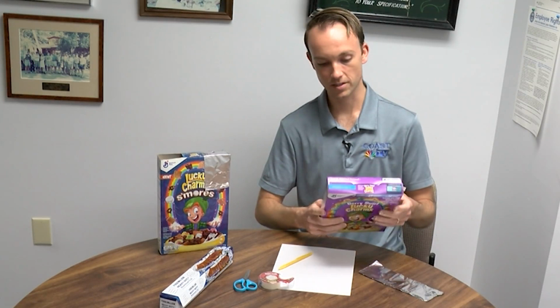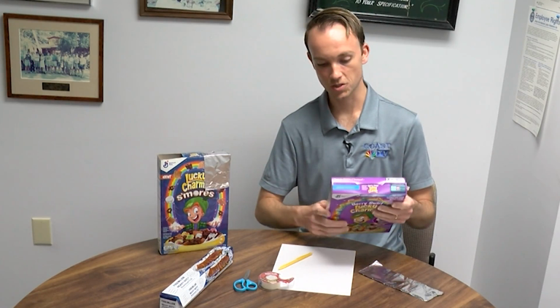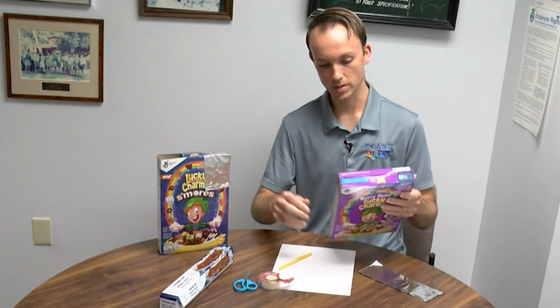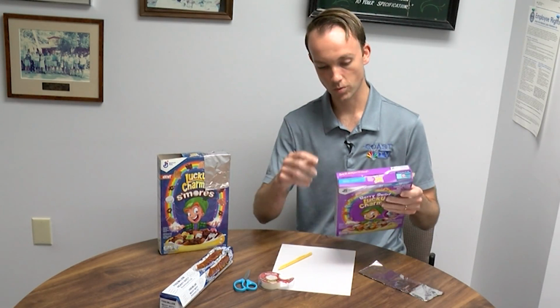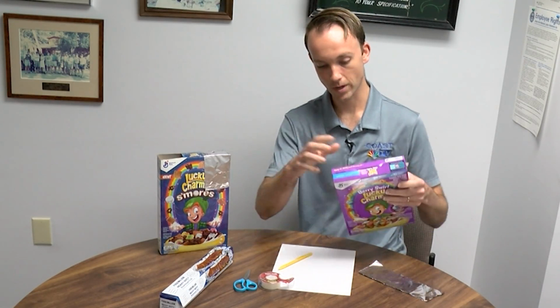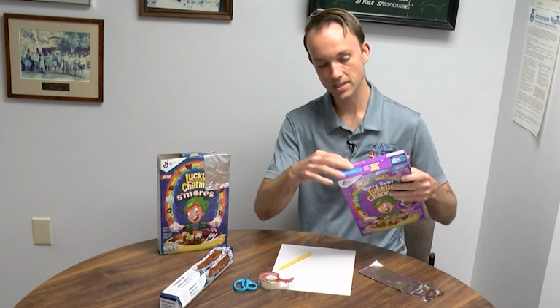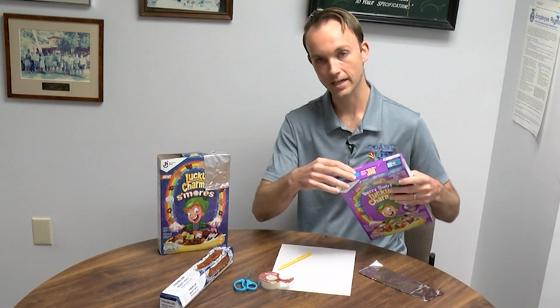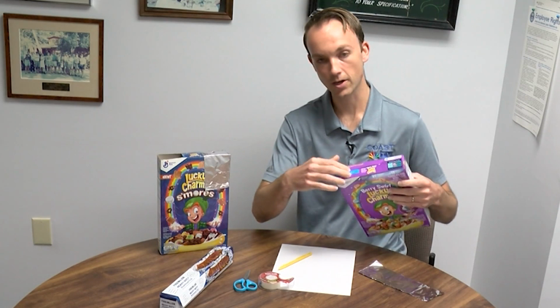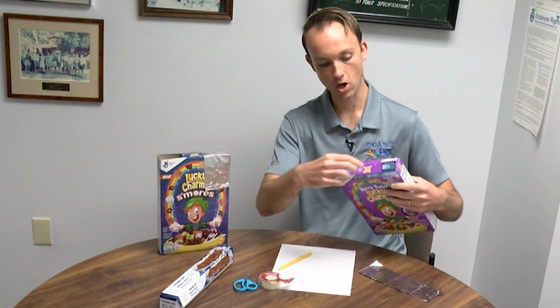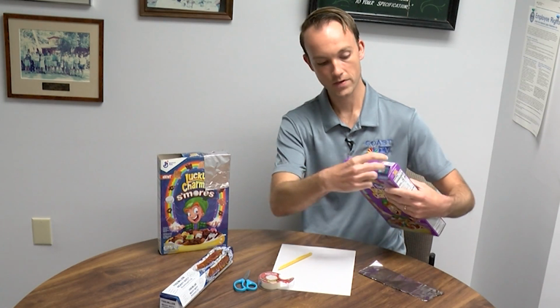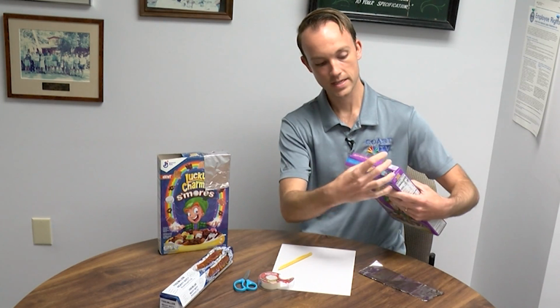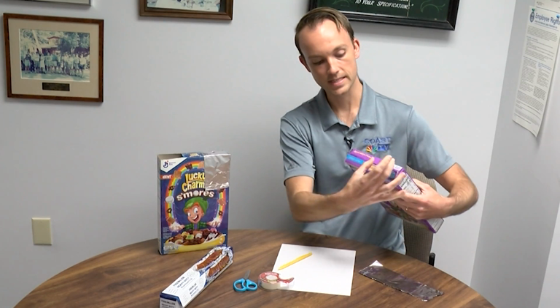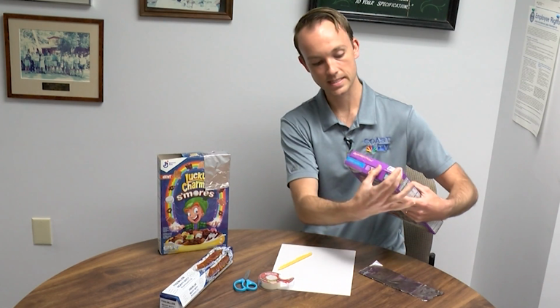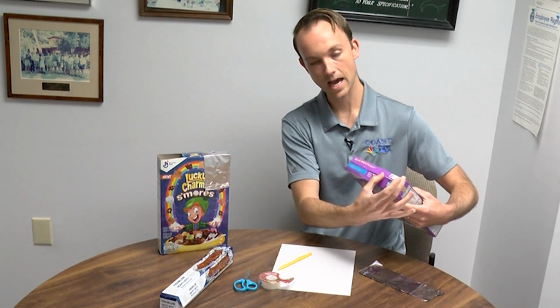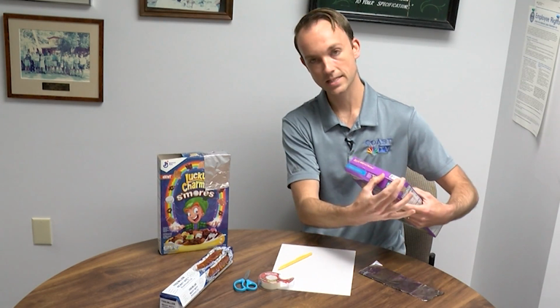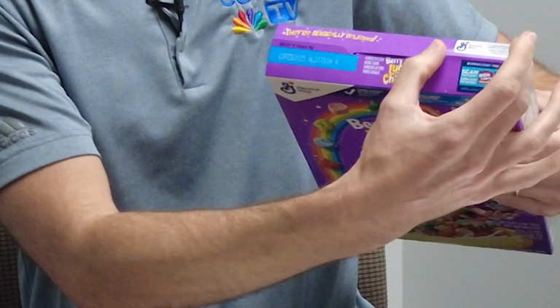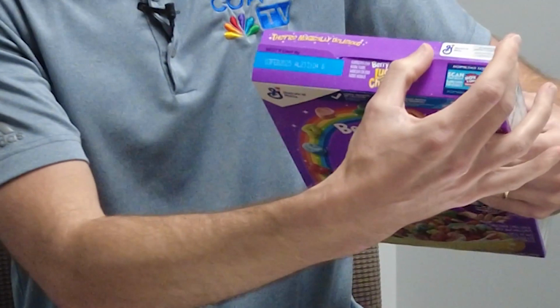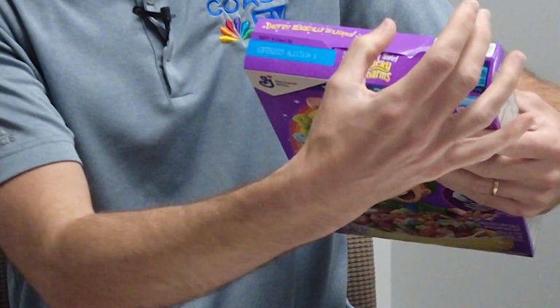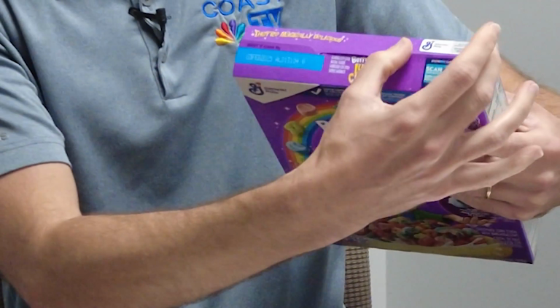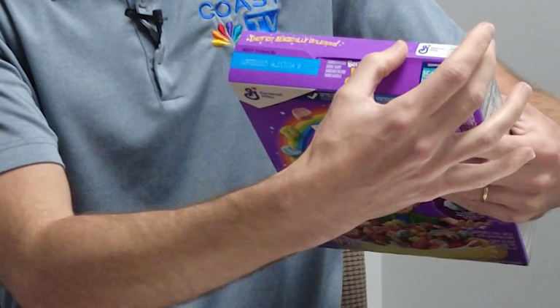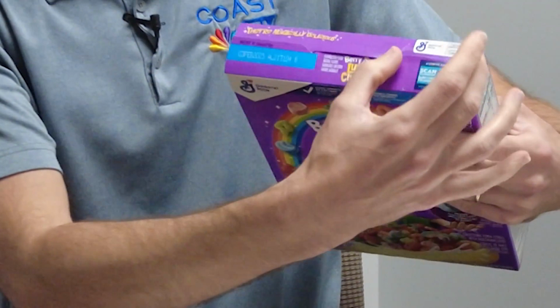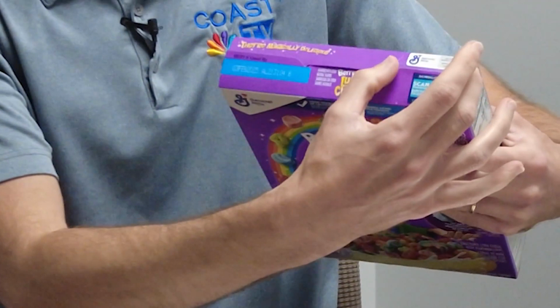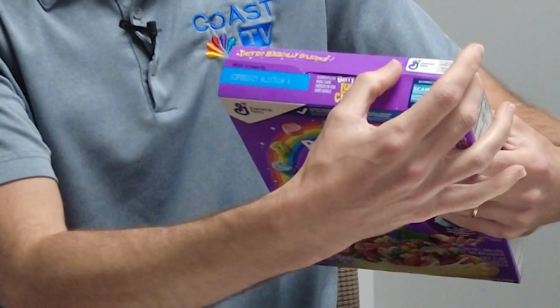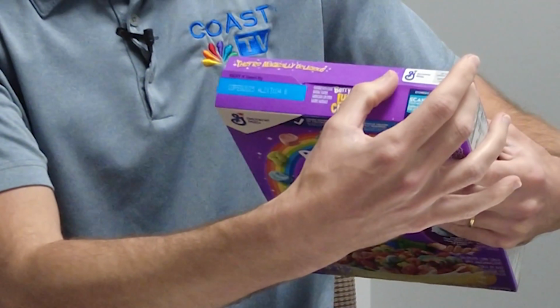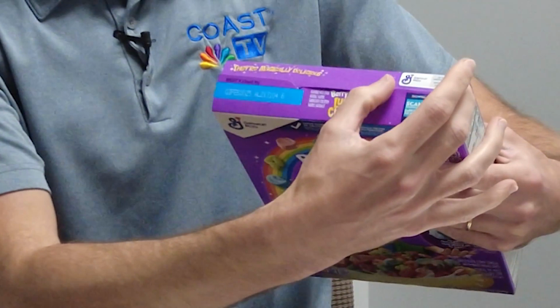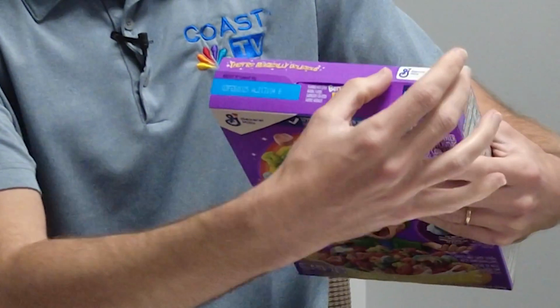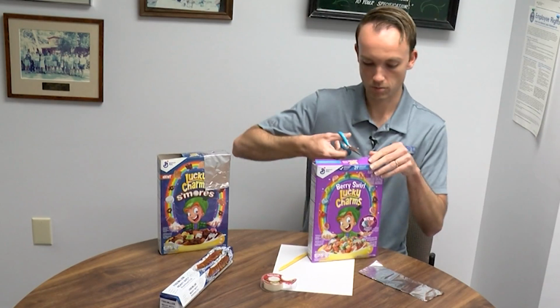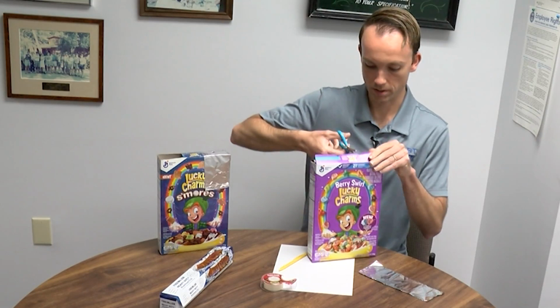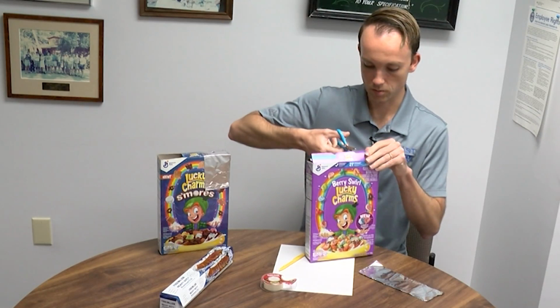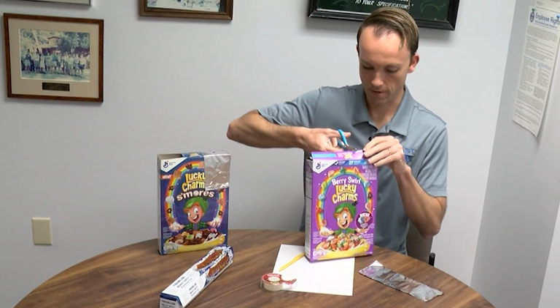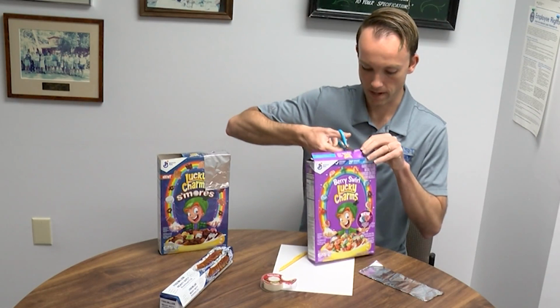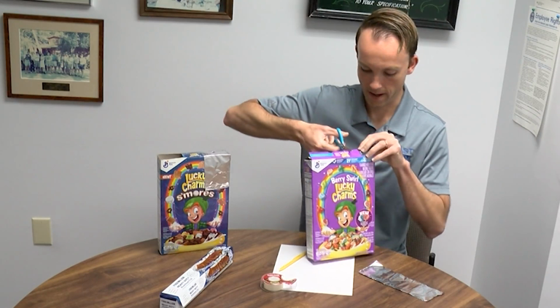So the first thing that we're actually going to do is we're going to cut off the sides of the cereal box. We're going to do that right now.